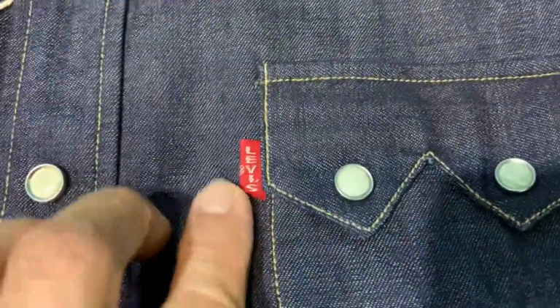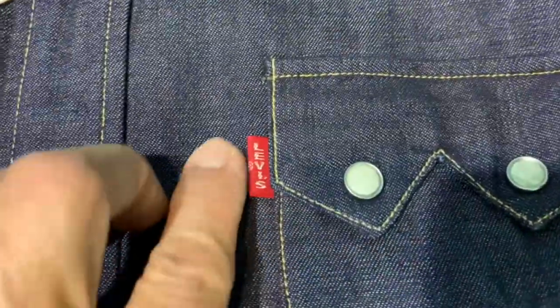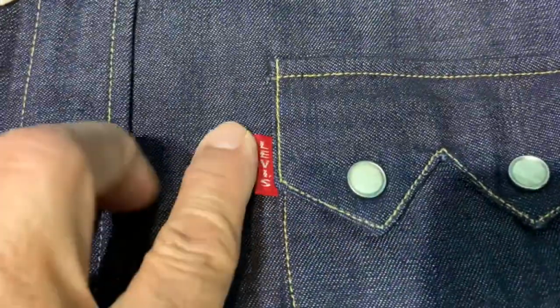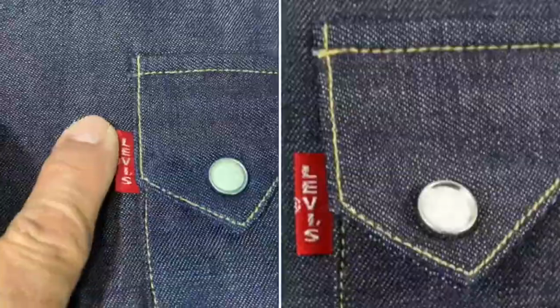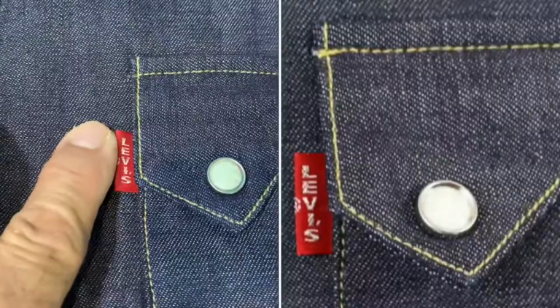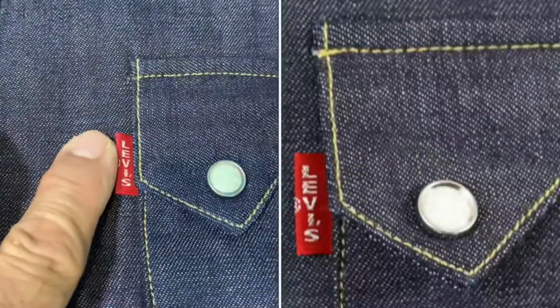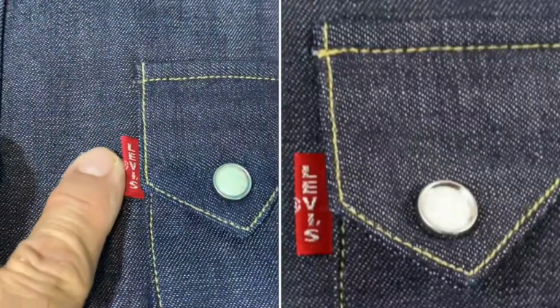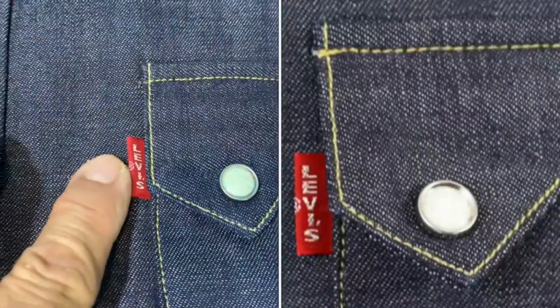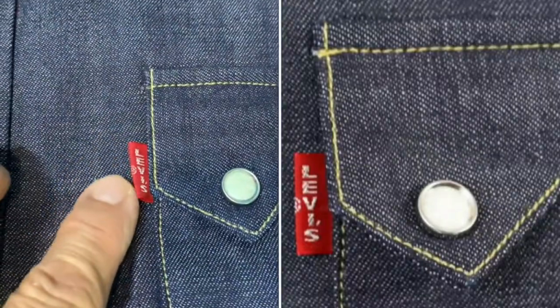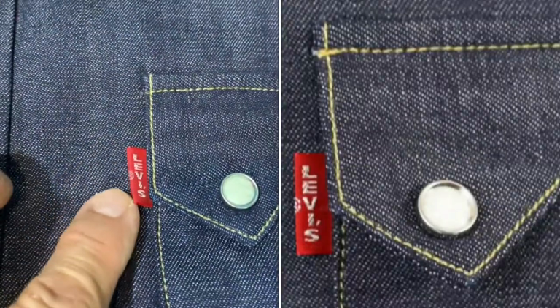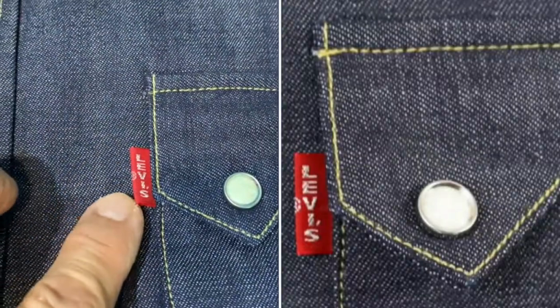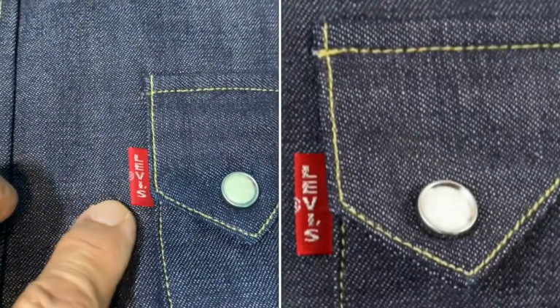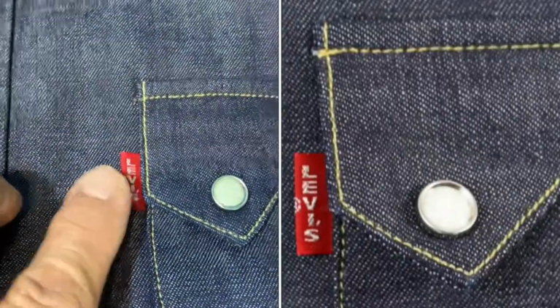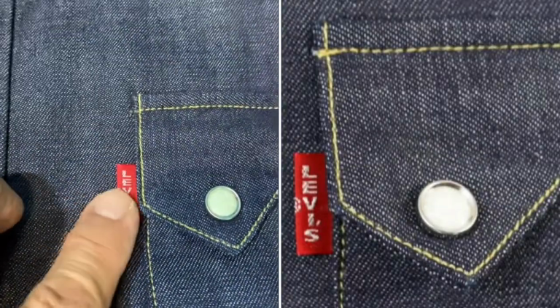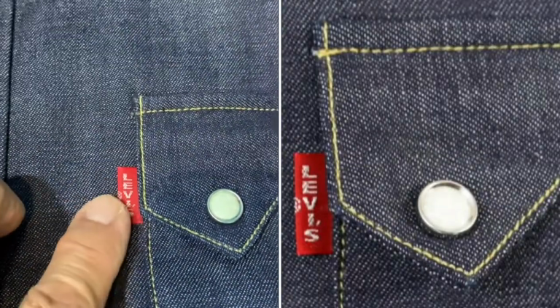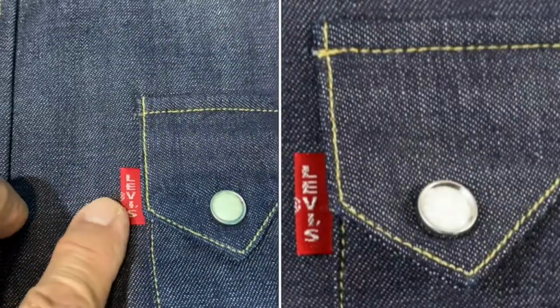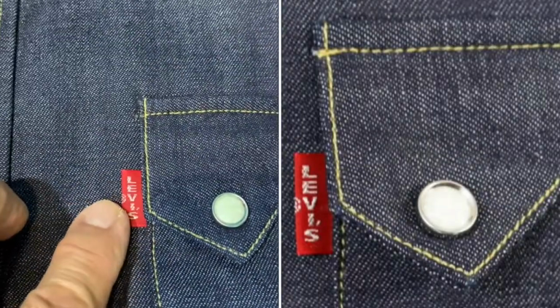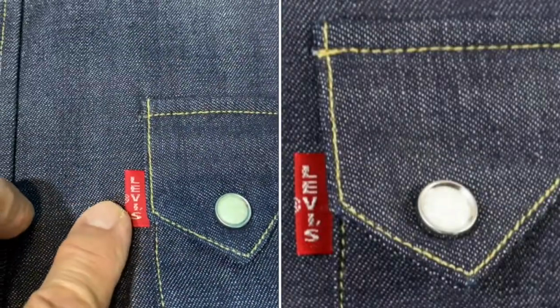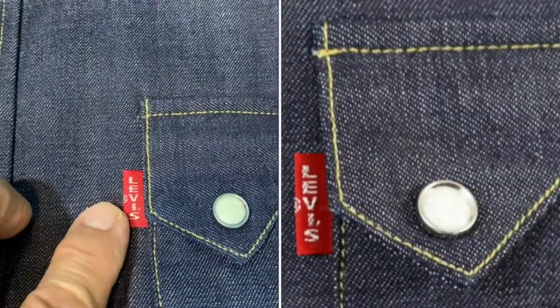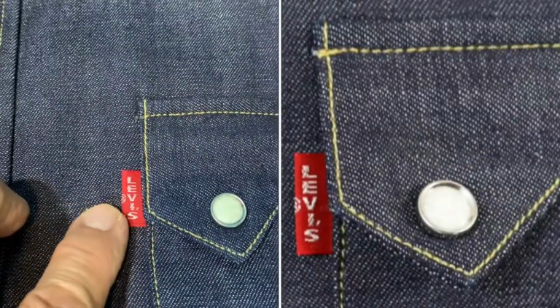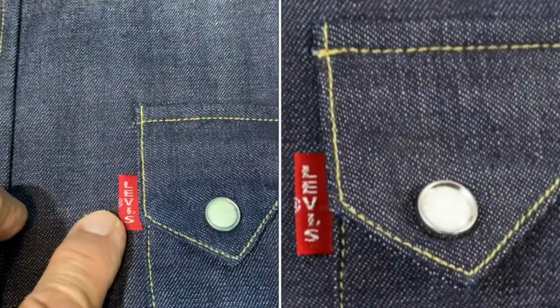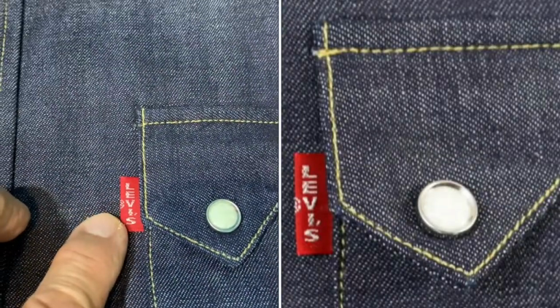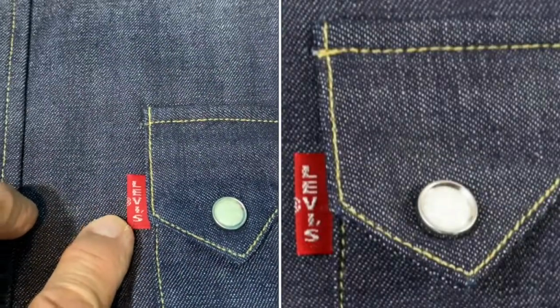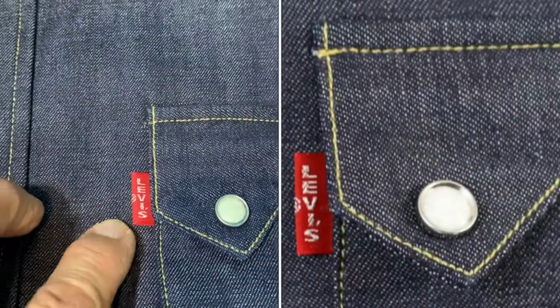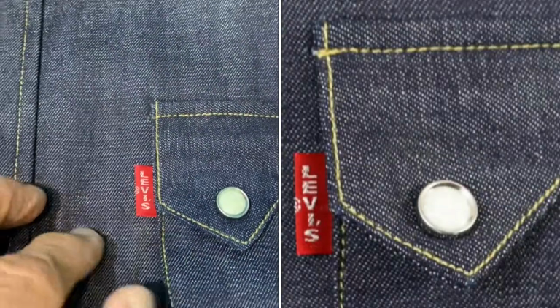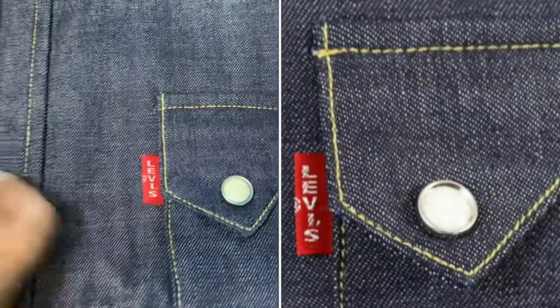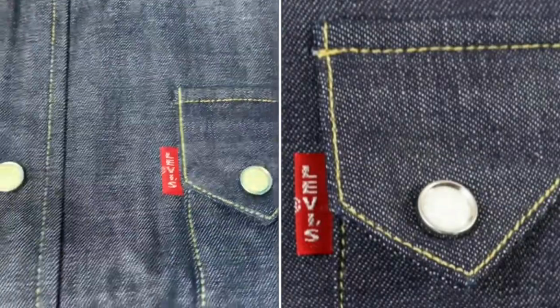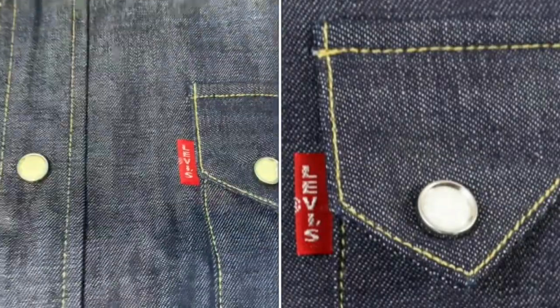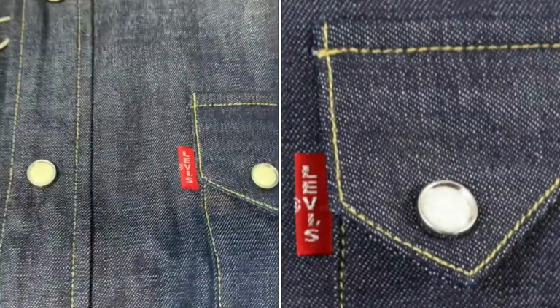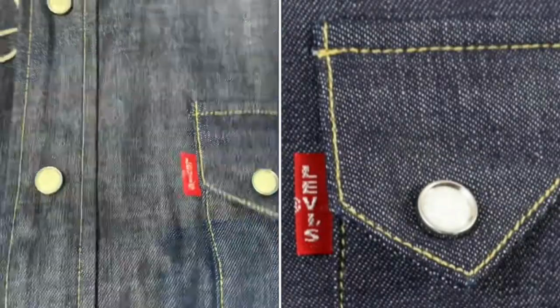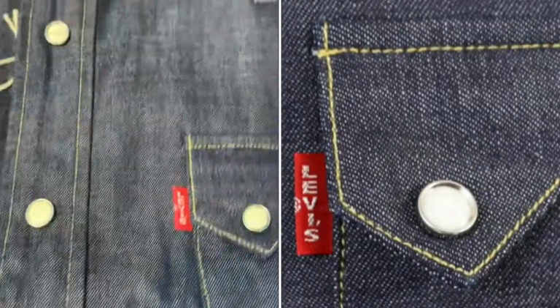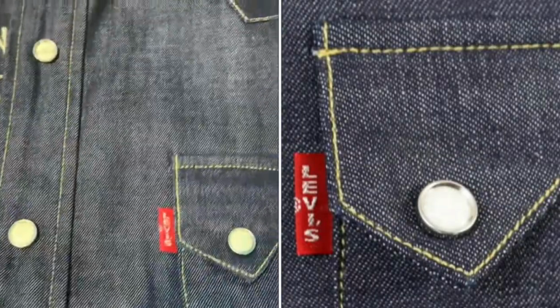It all comes with lovely Moonstone buttons, and it has the red tab with the big E, signifying the Levi's Vintage Clothing line — which is the top of the line.